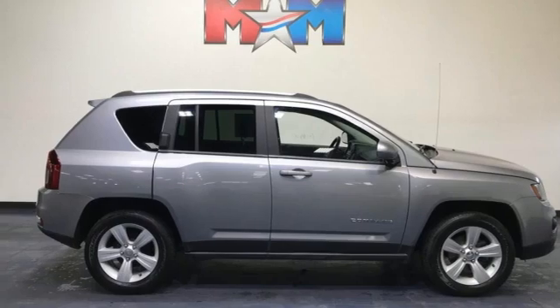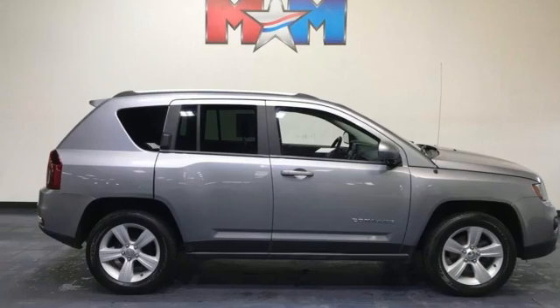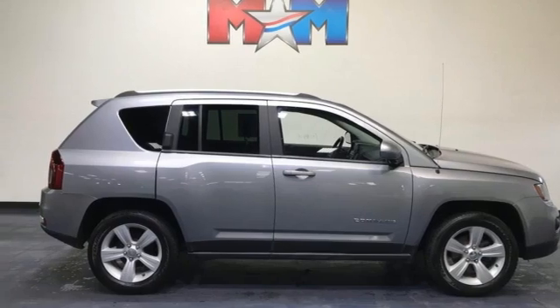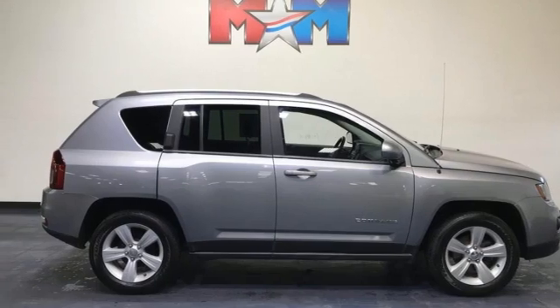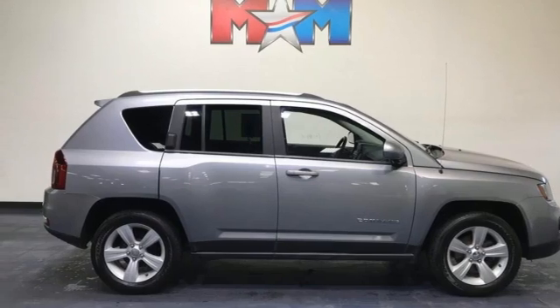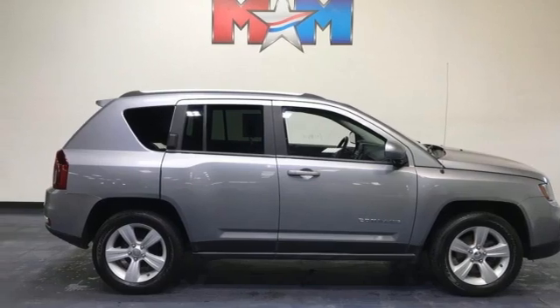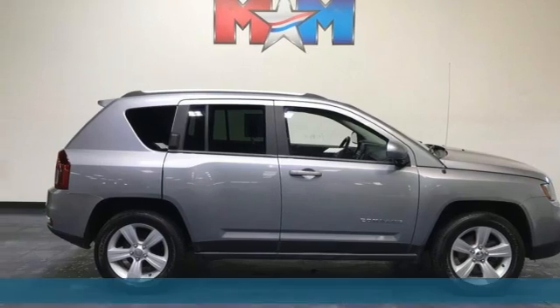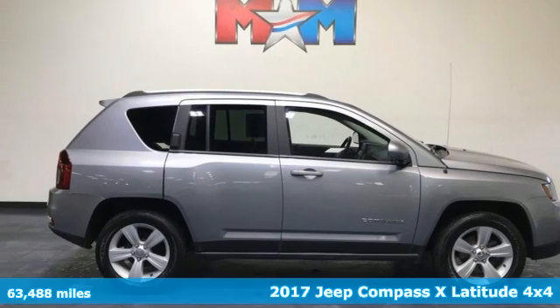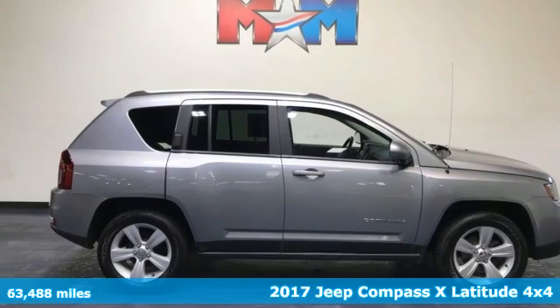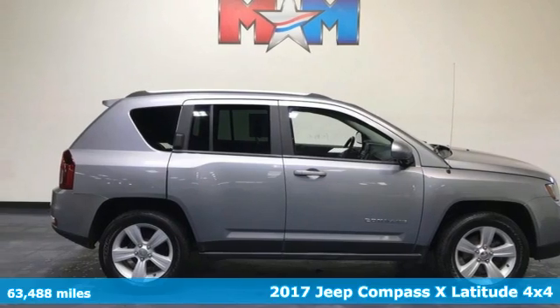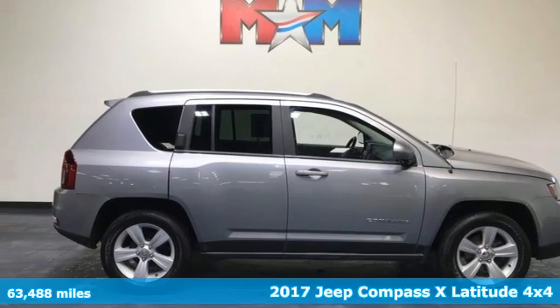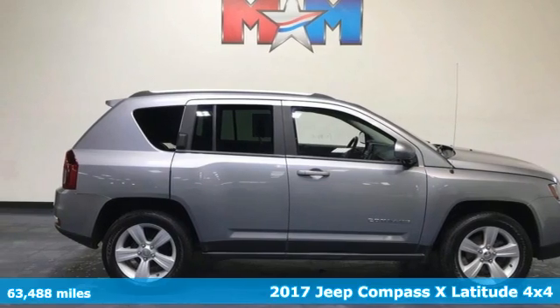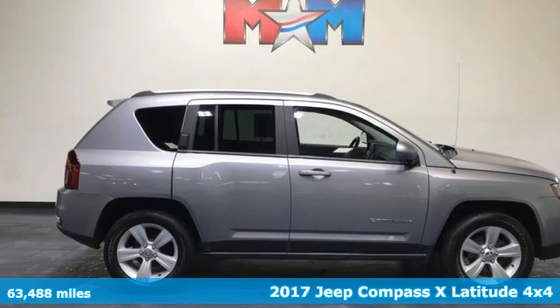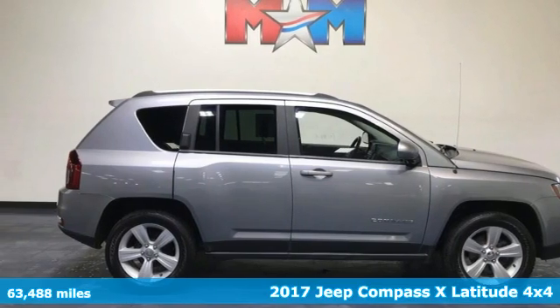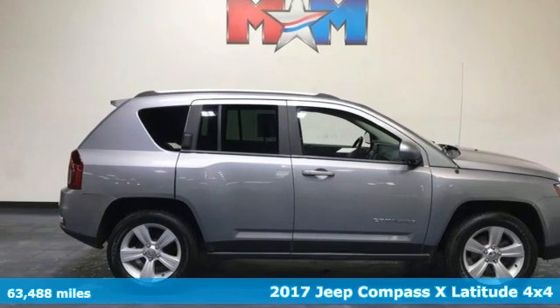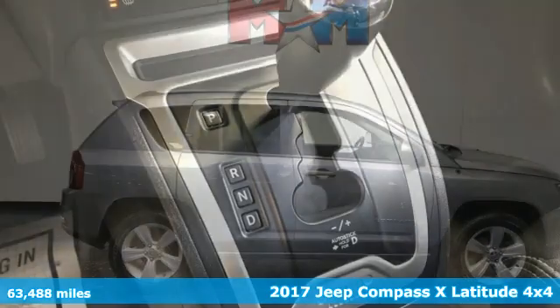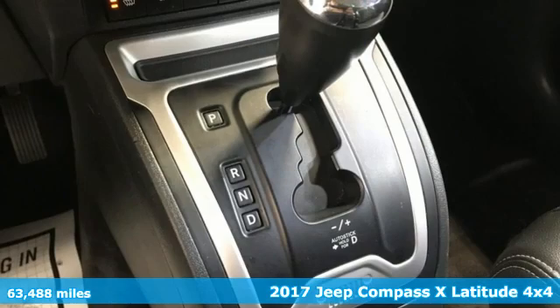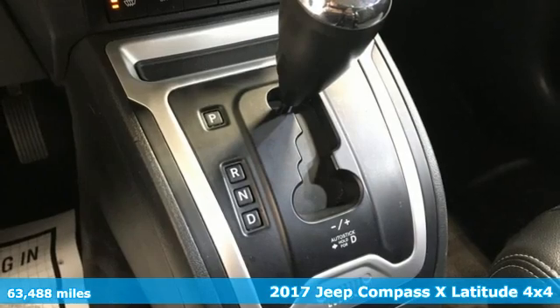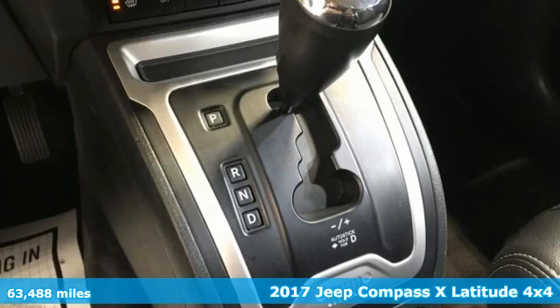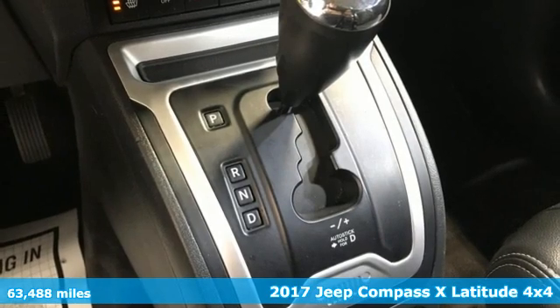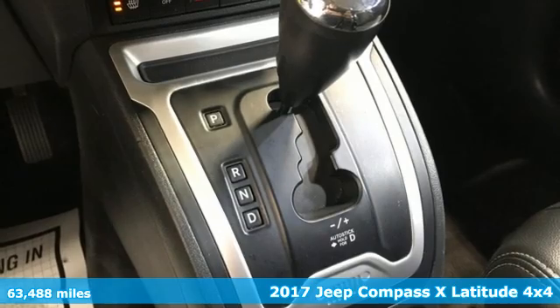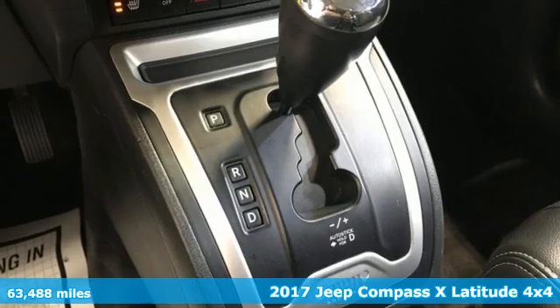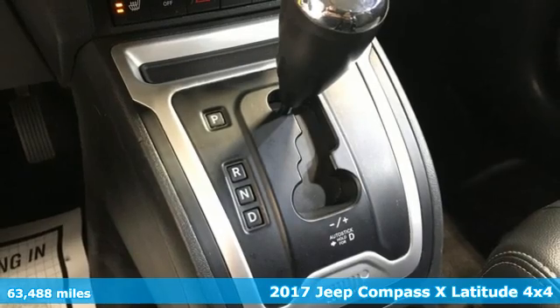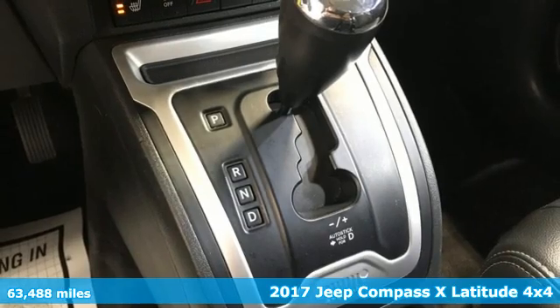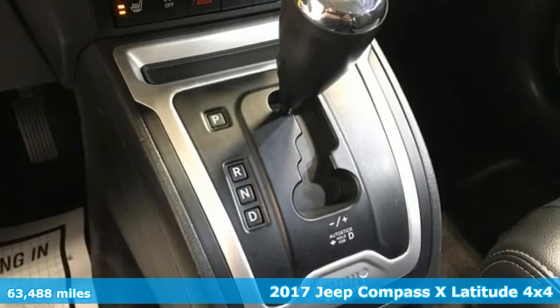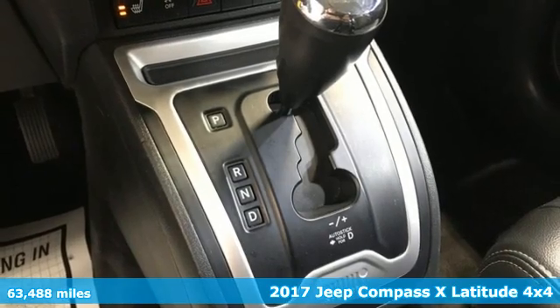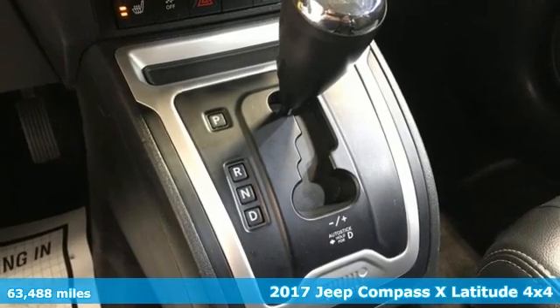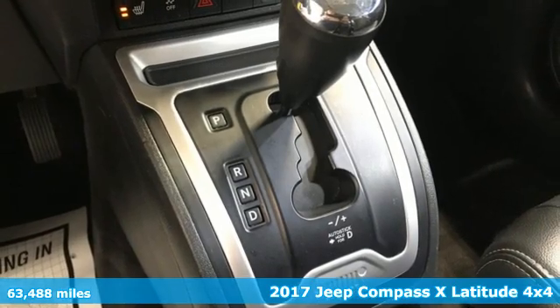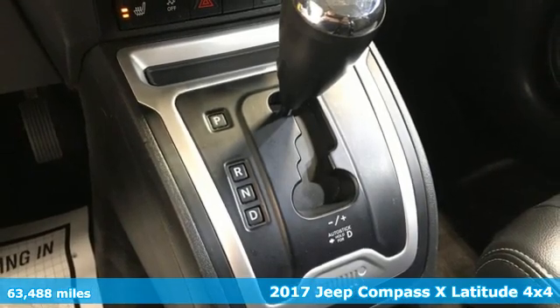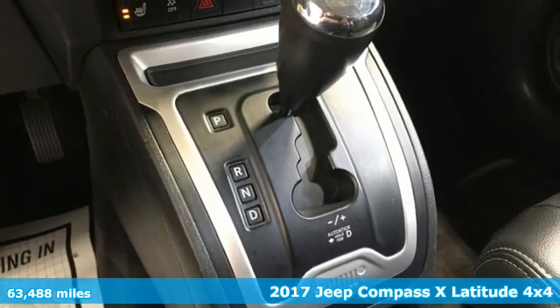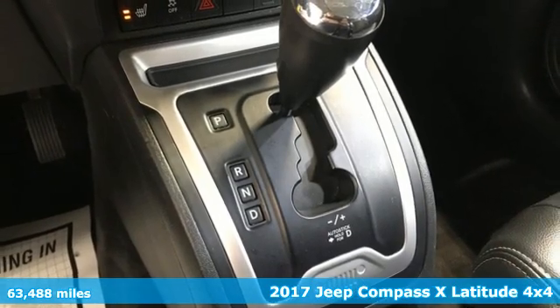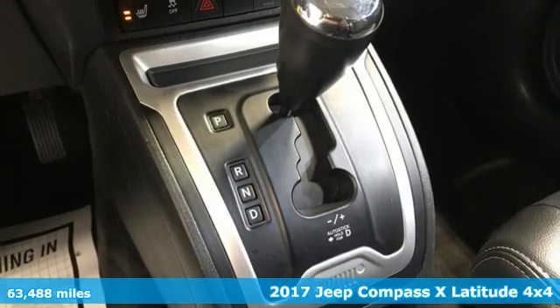It's a 2017 Jeep Compass X. The Jeep life fits your life. It comes with great features you'll love.